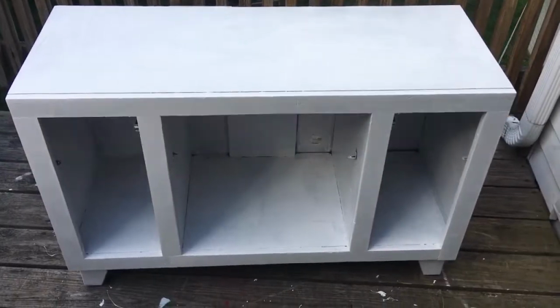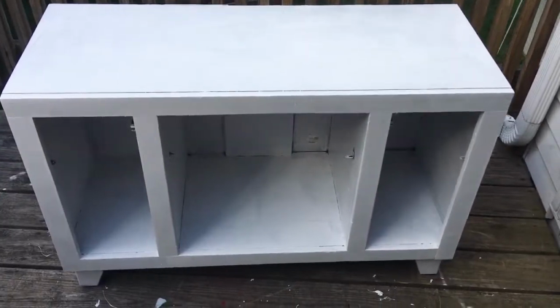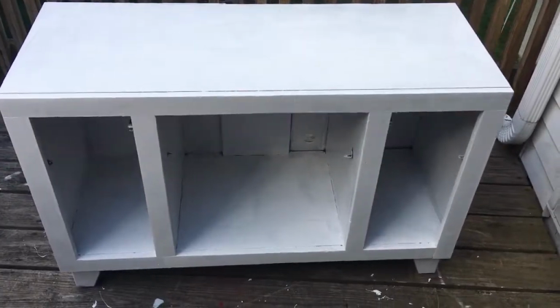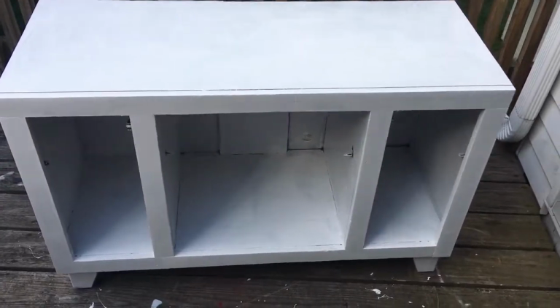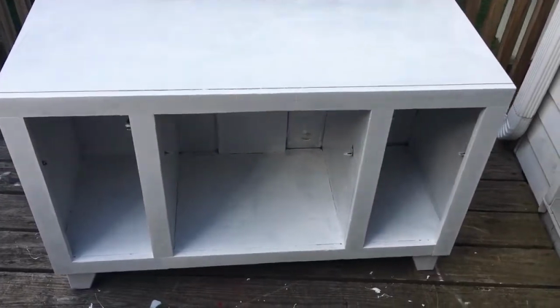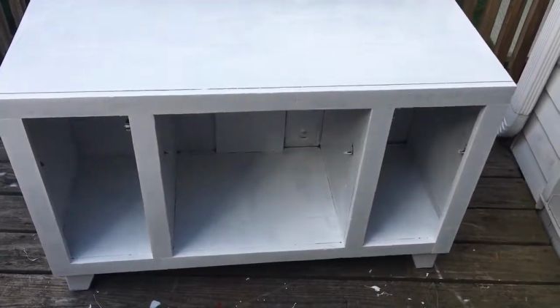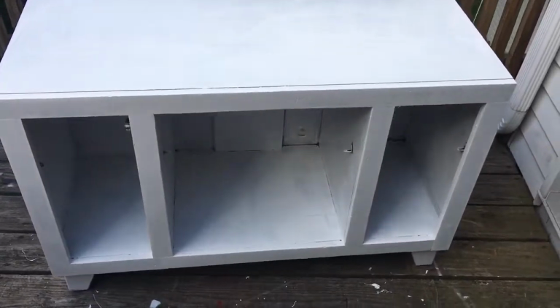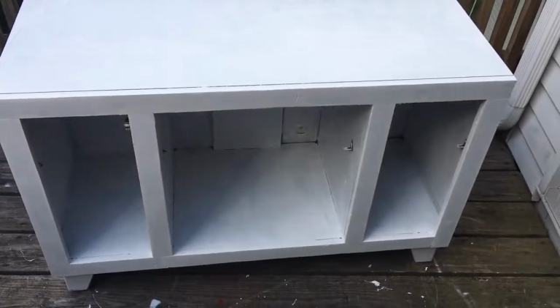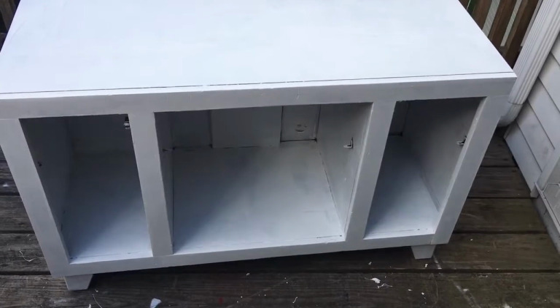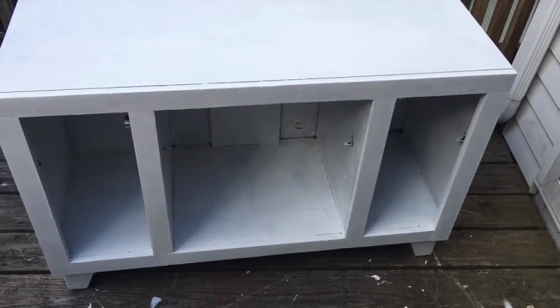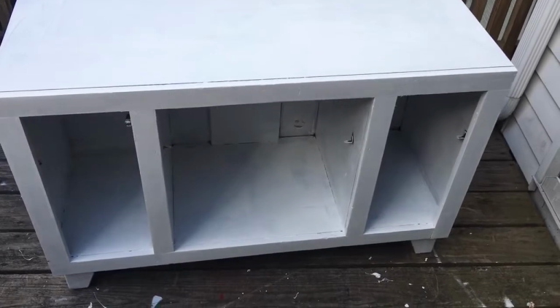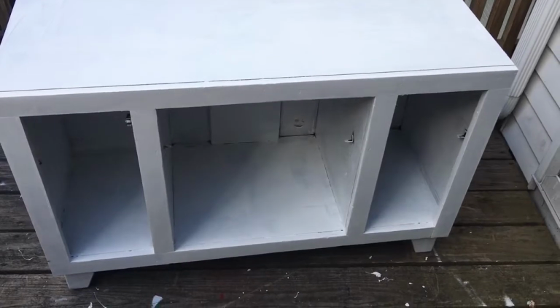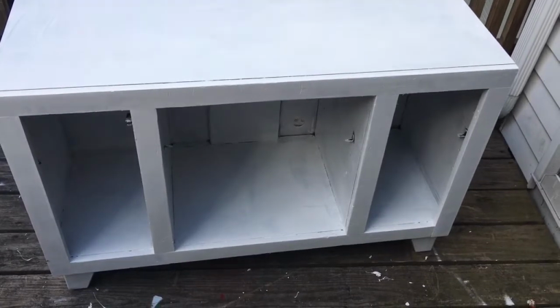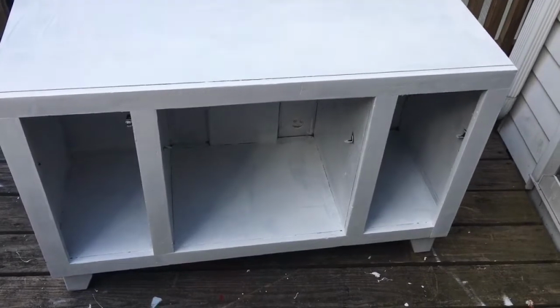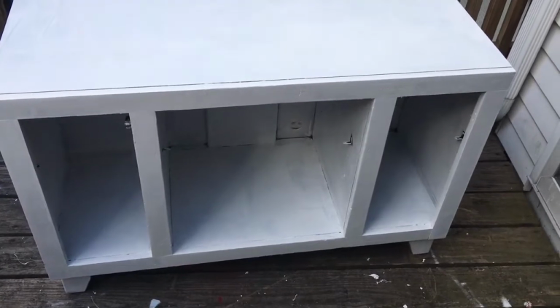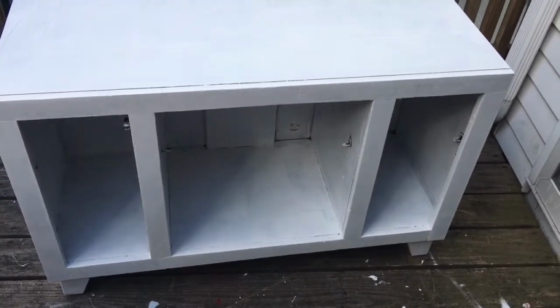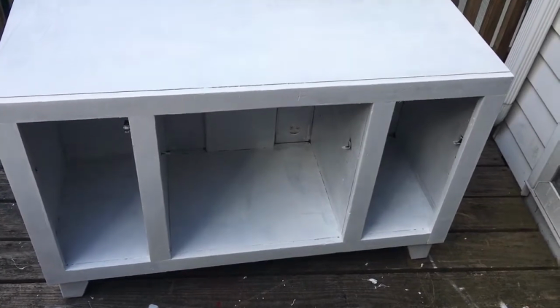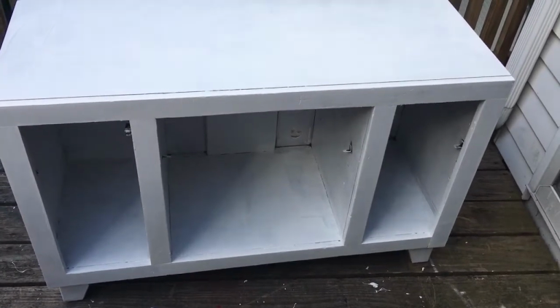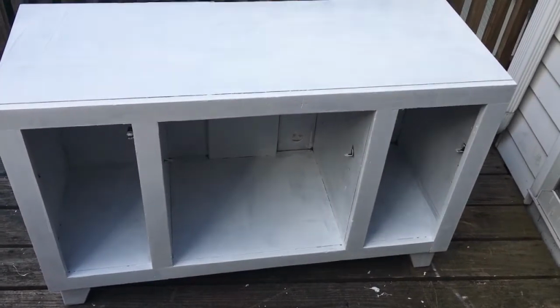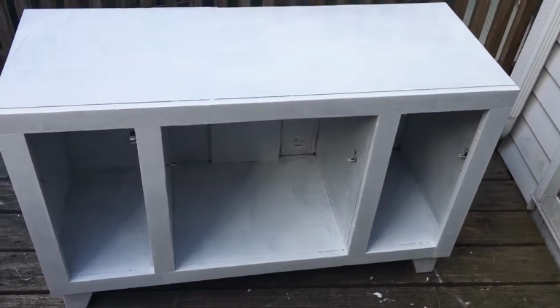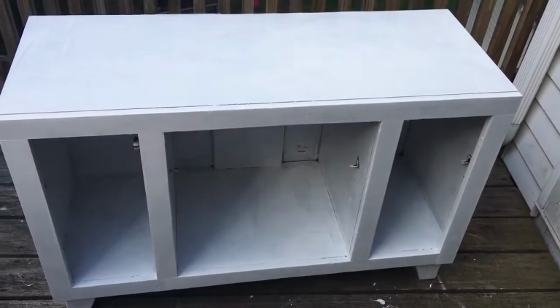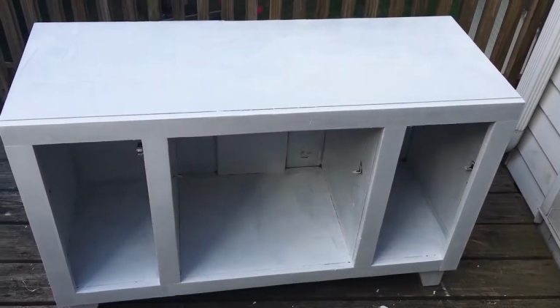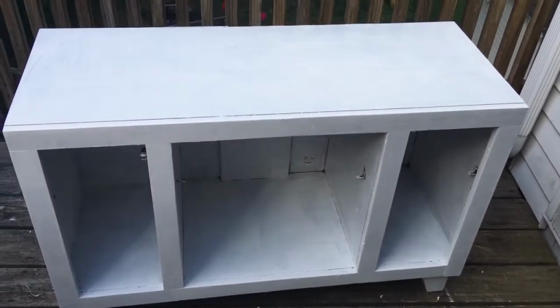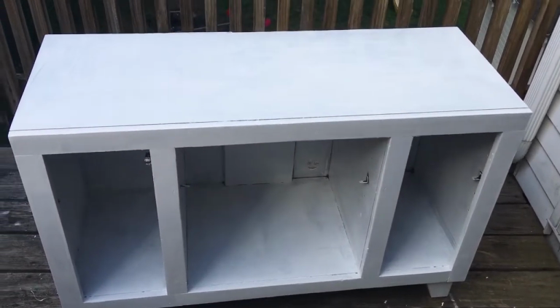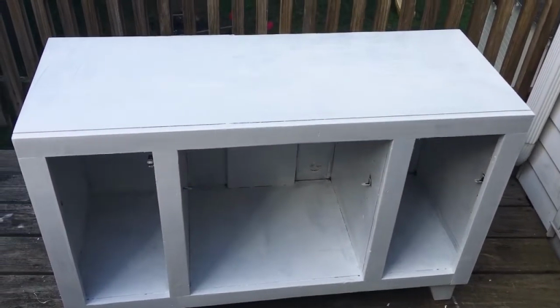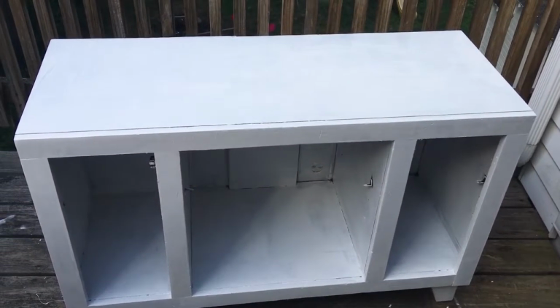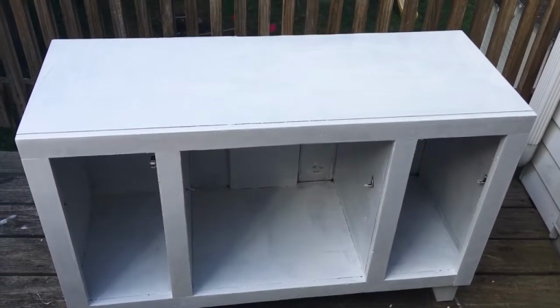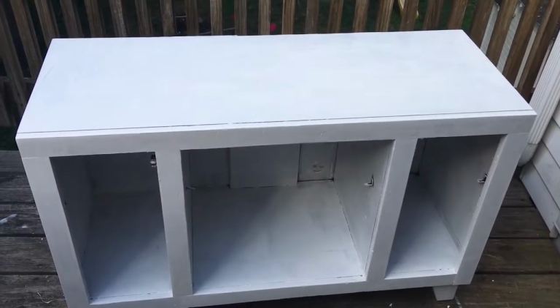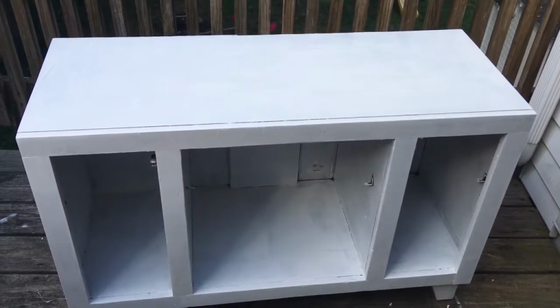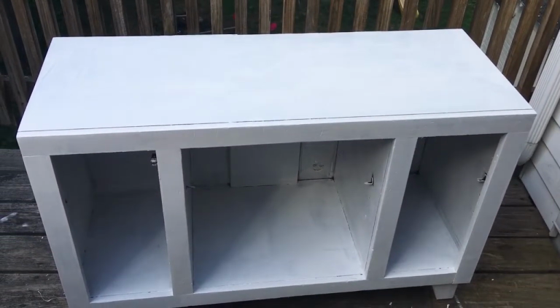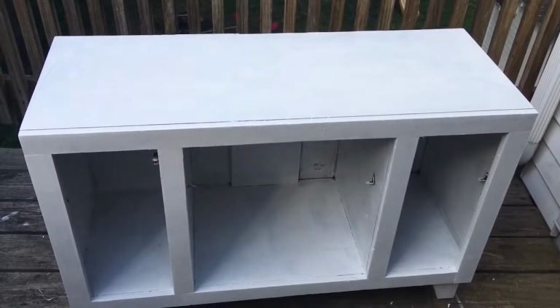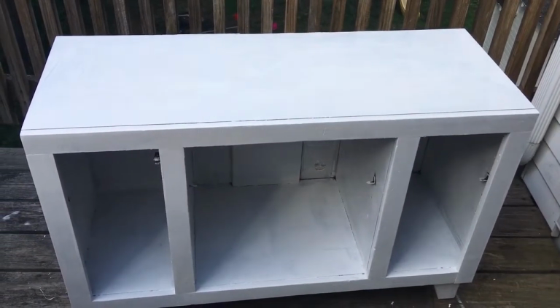This is the first coat of paint. I'm definitely going to put on a second coat and I'm going to debate putting on a third coat.